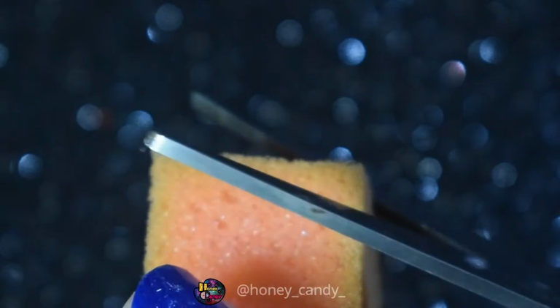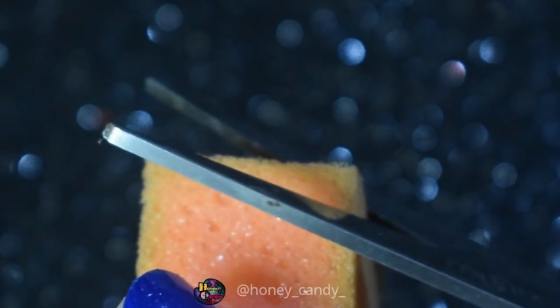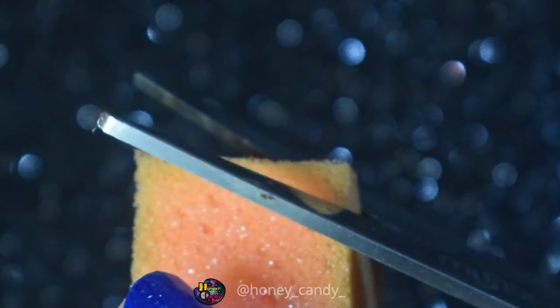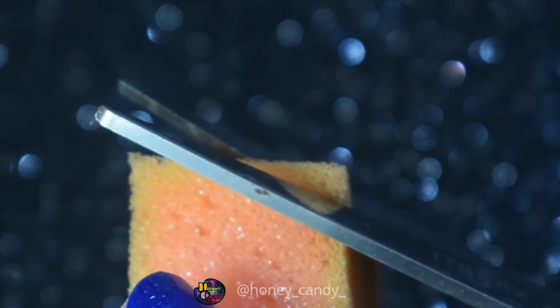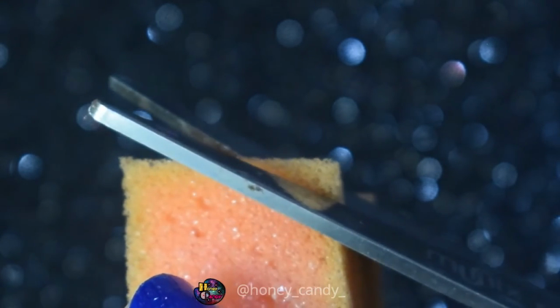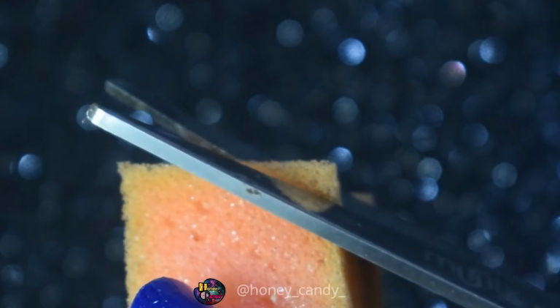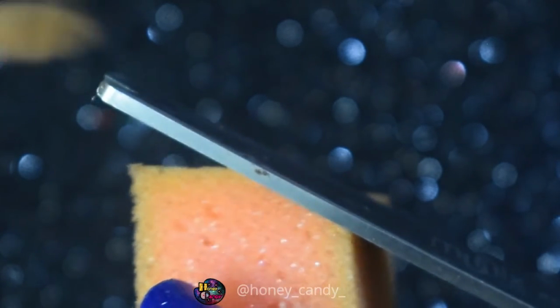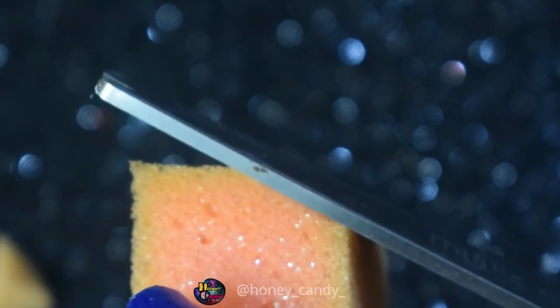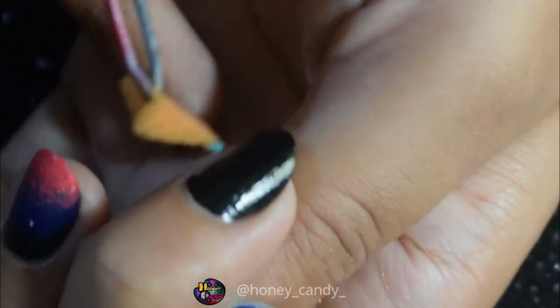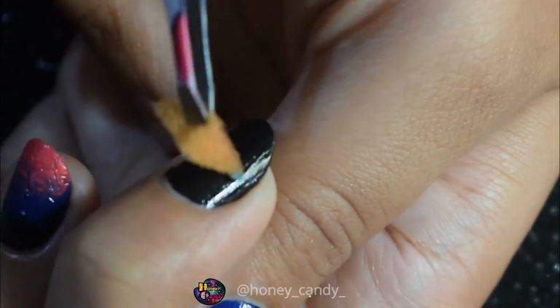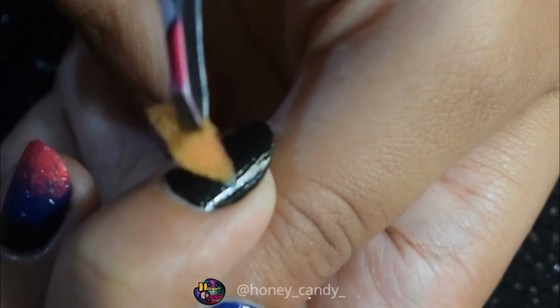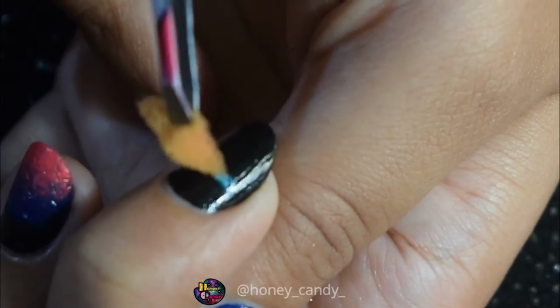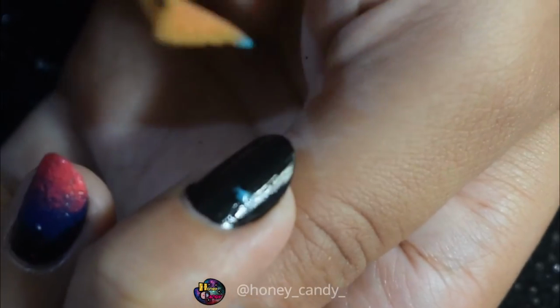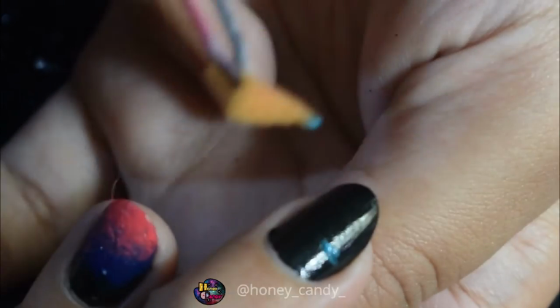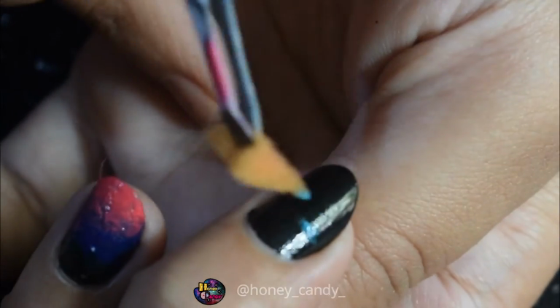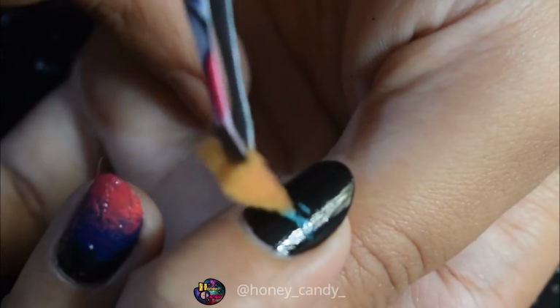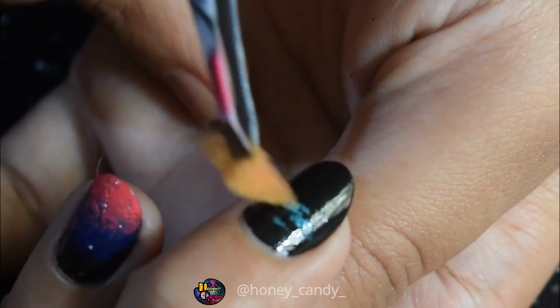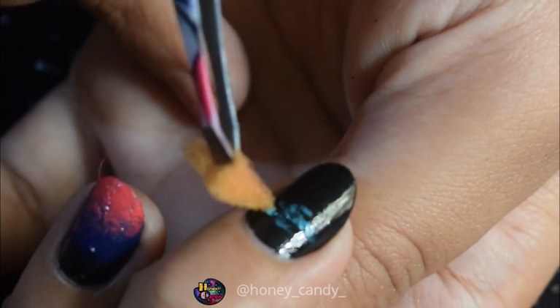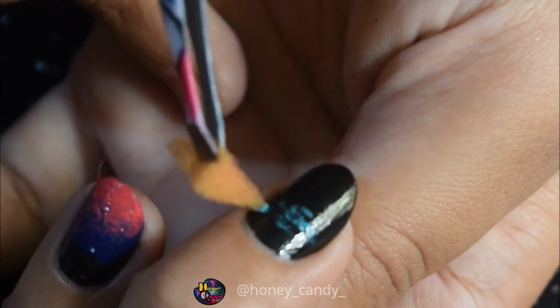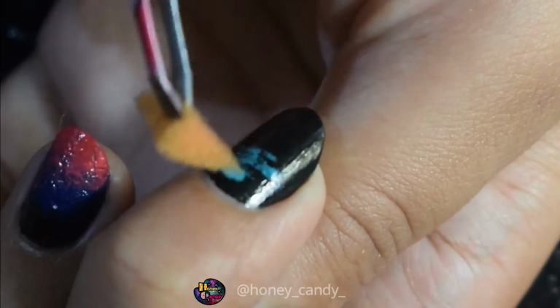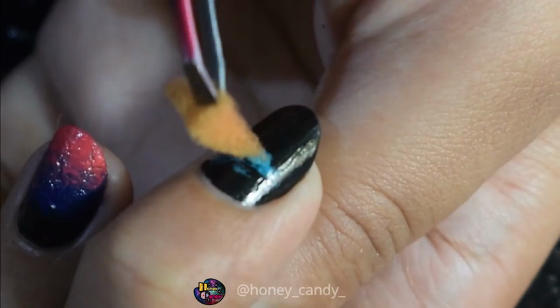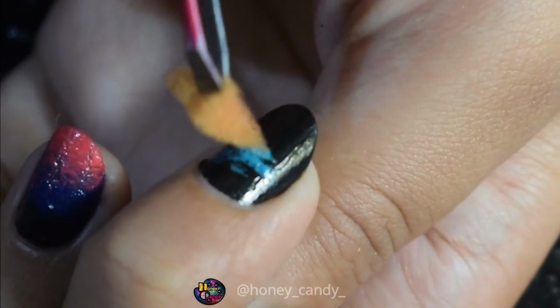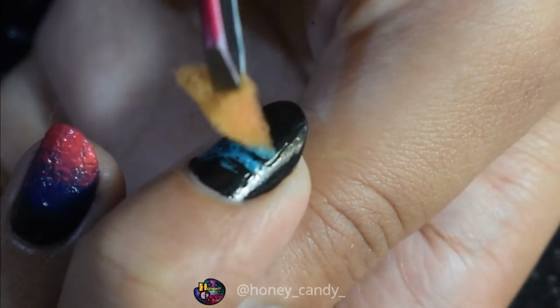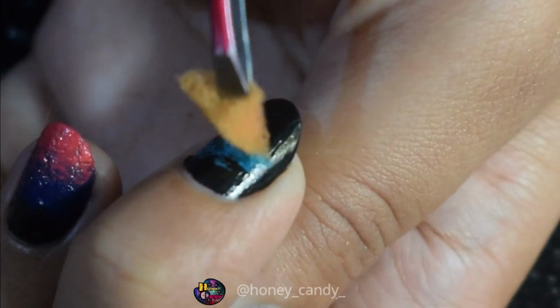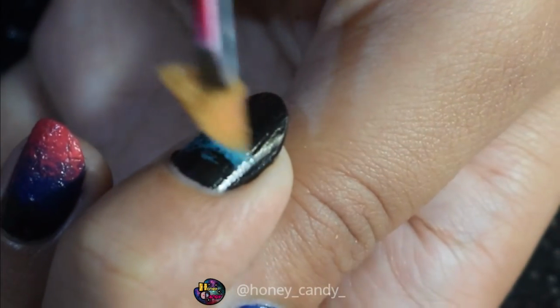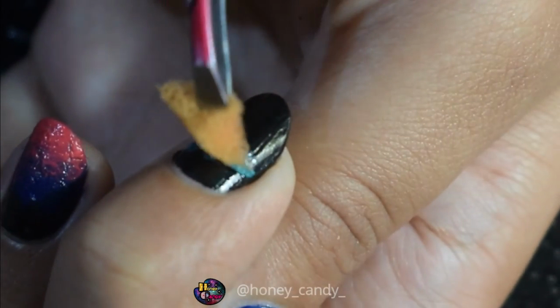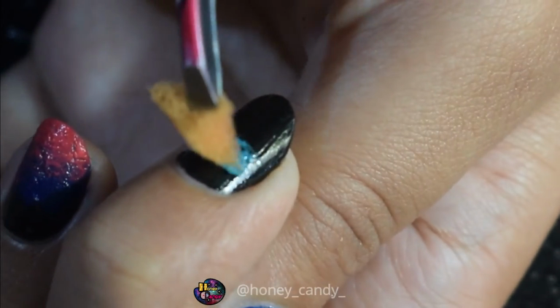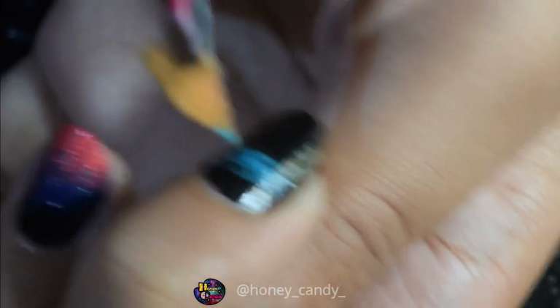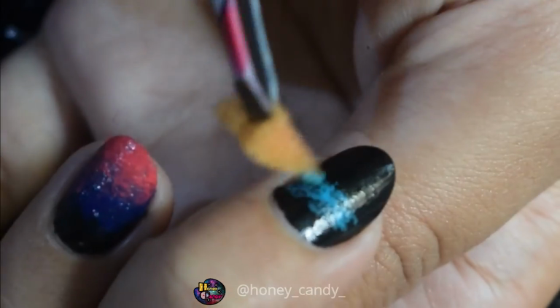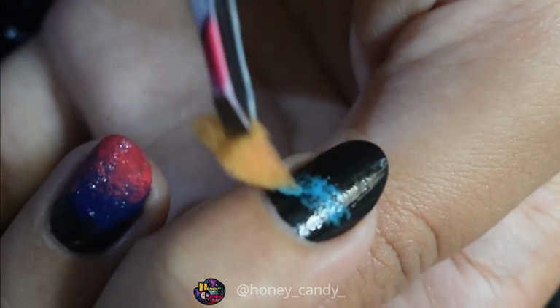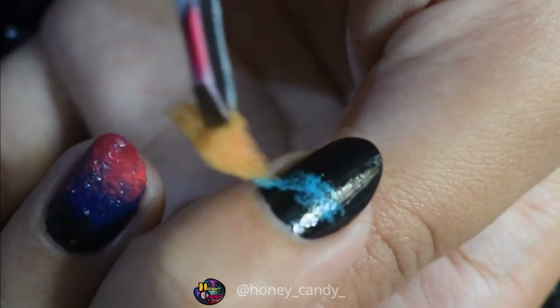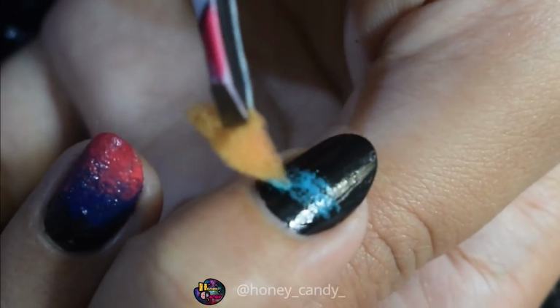Cut a small piece of the sponge and hold it with a tweezer and dip it onto the color and dab dab dab. Let it dry.